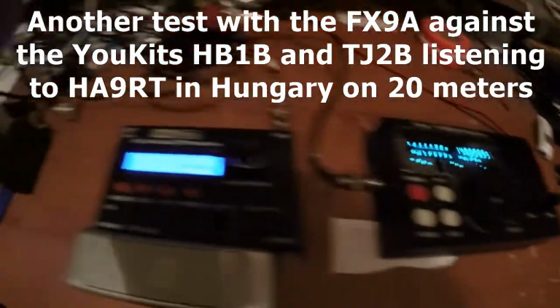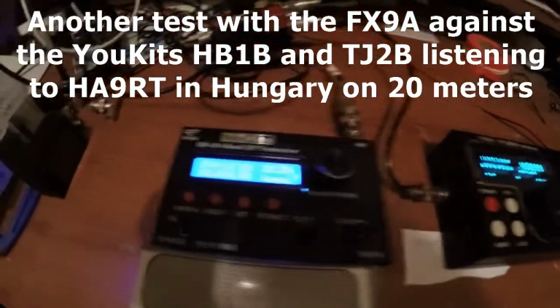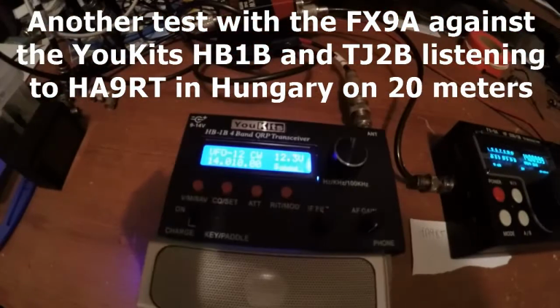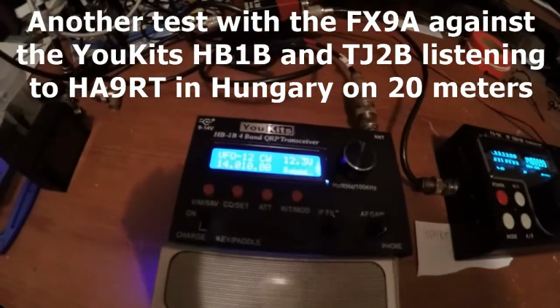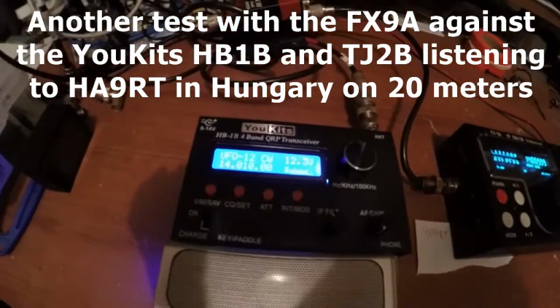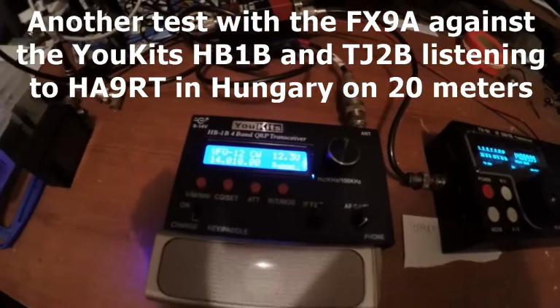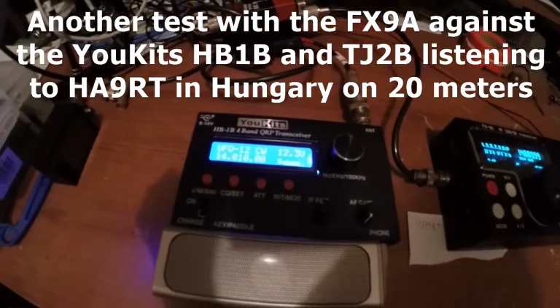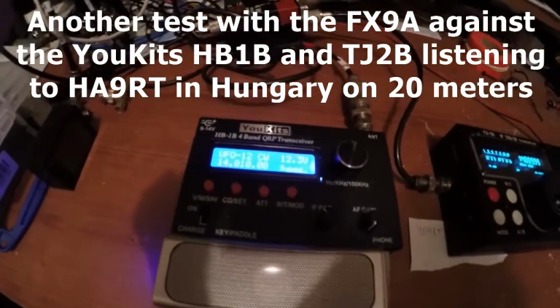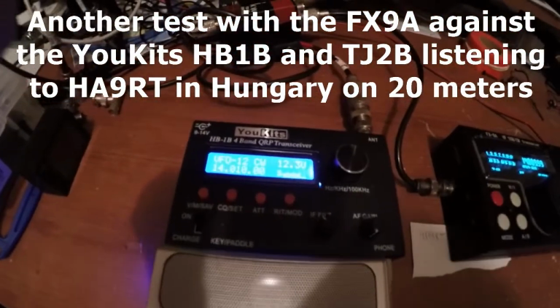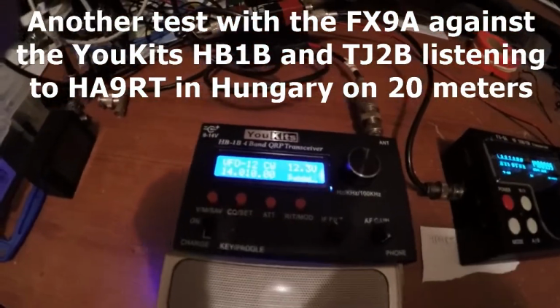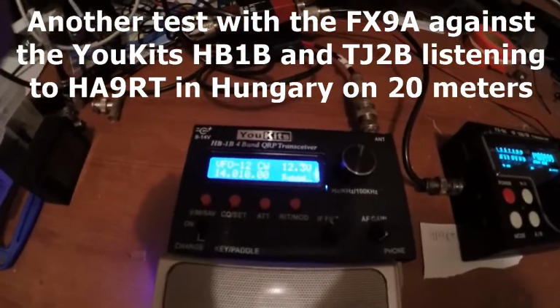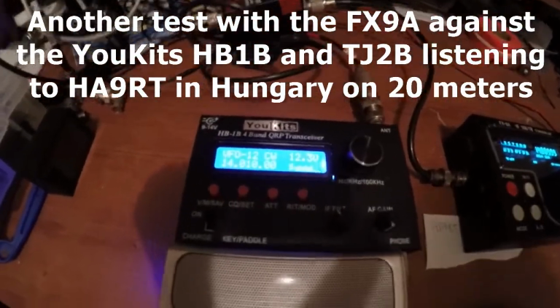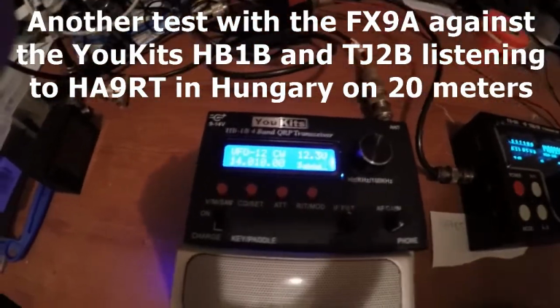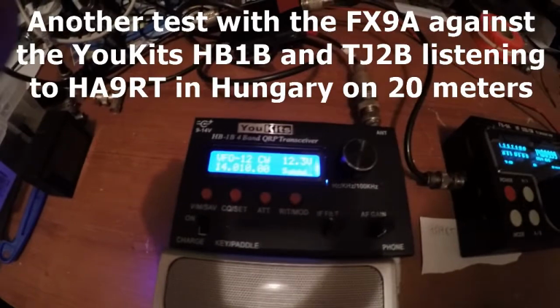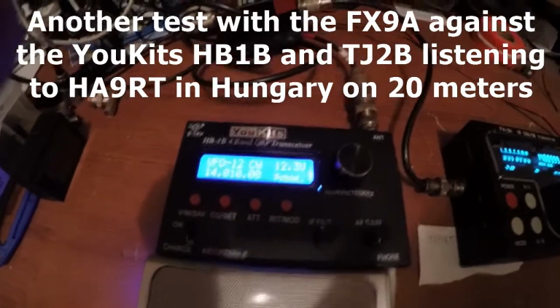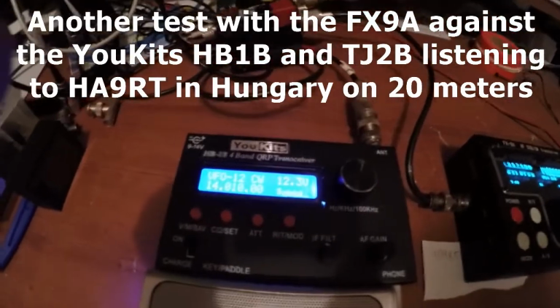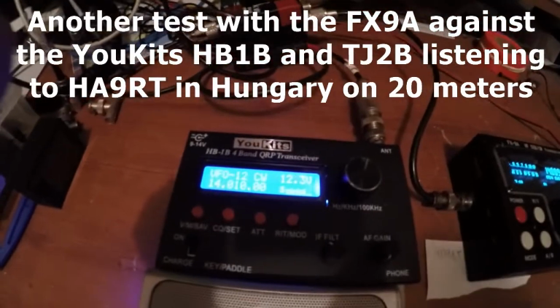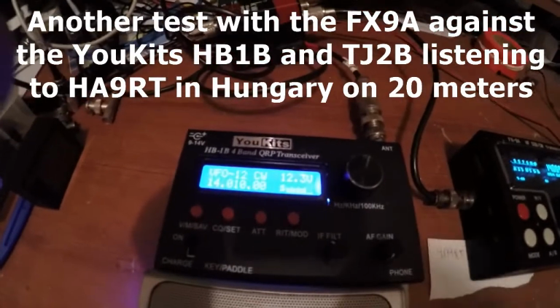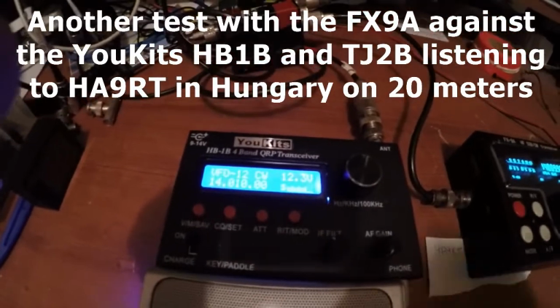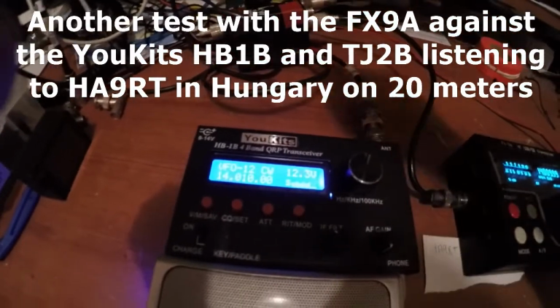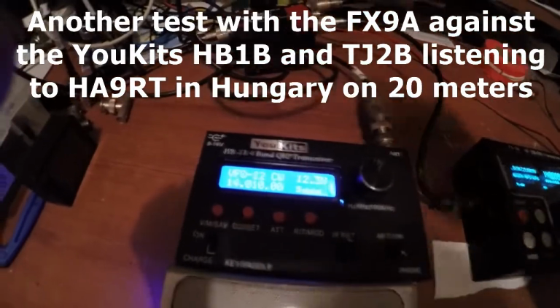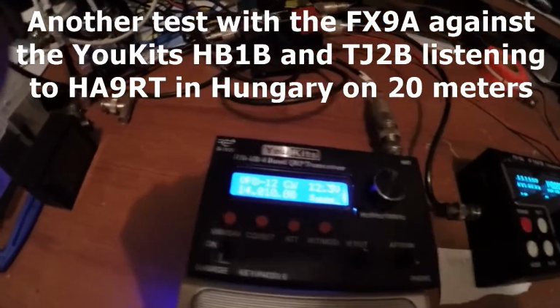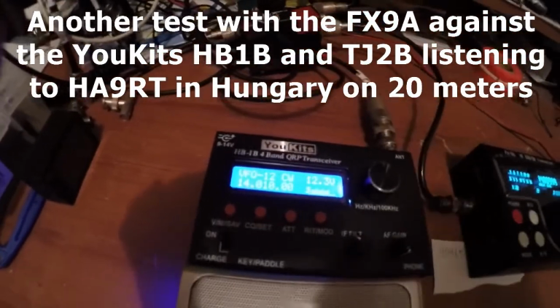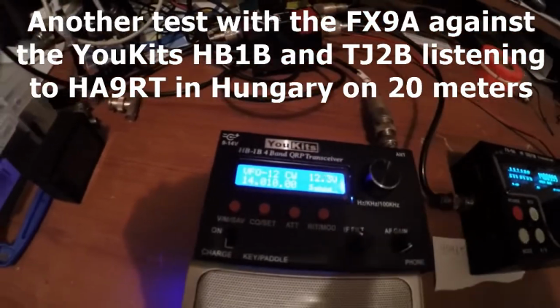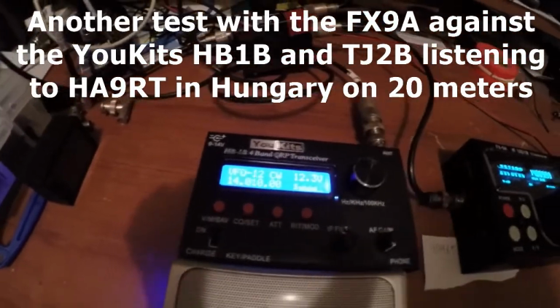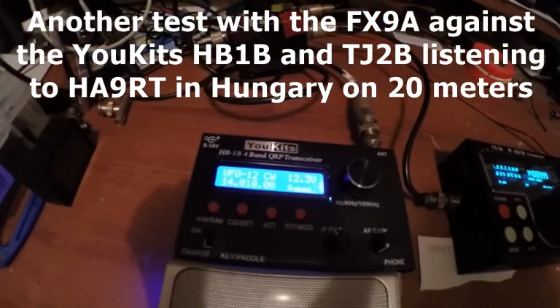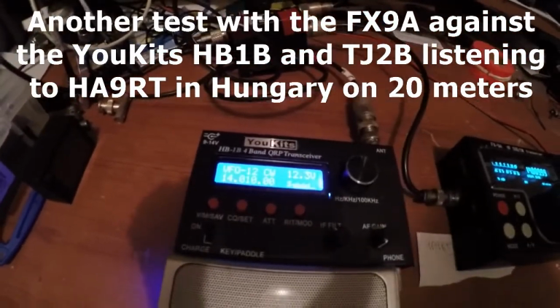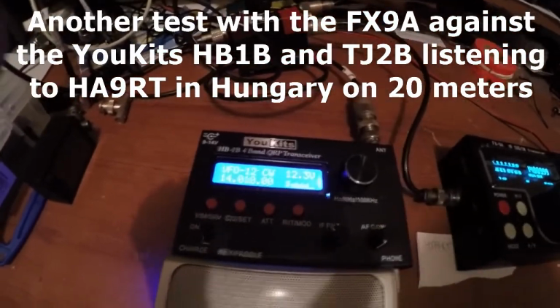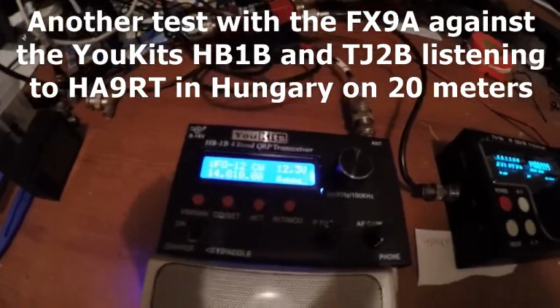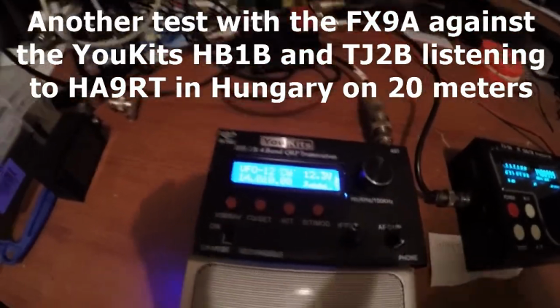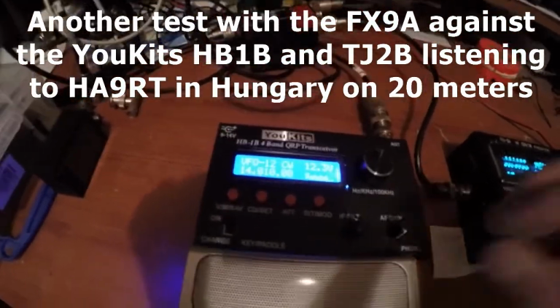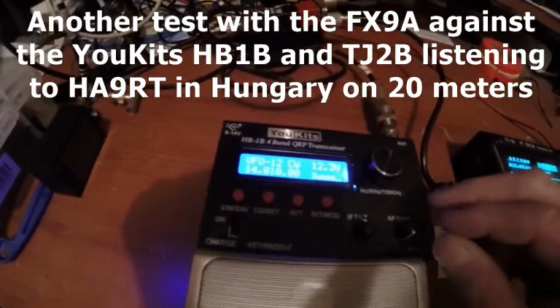Band conditions are poor. I am on the Wyndham again, and I have the switch box between both radios.